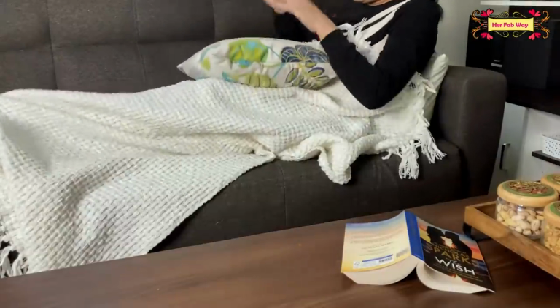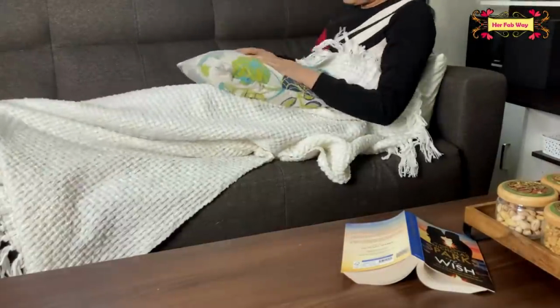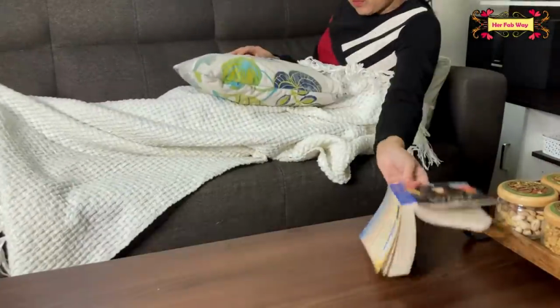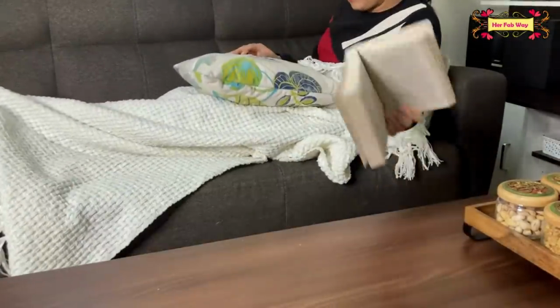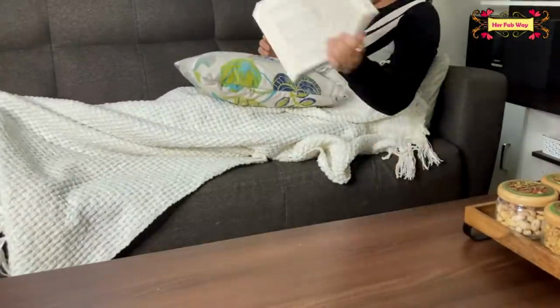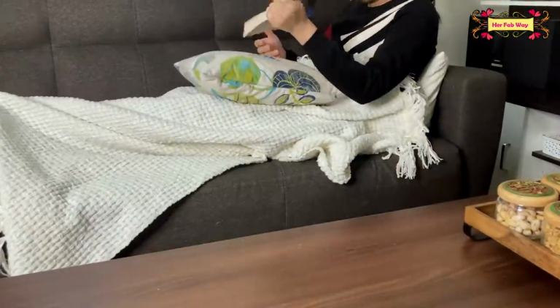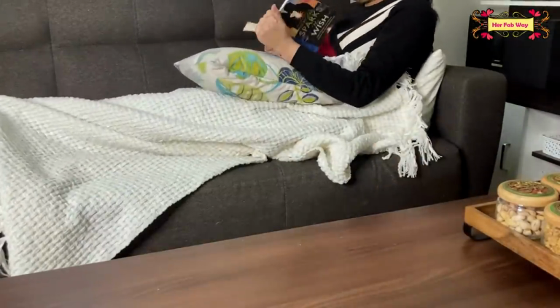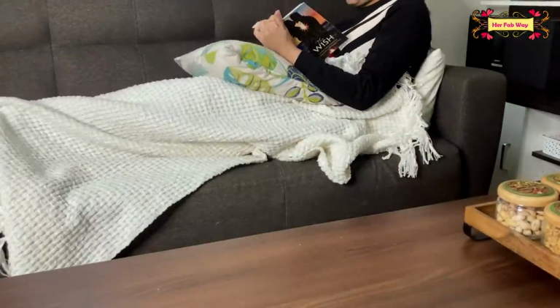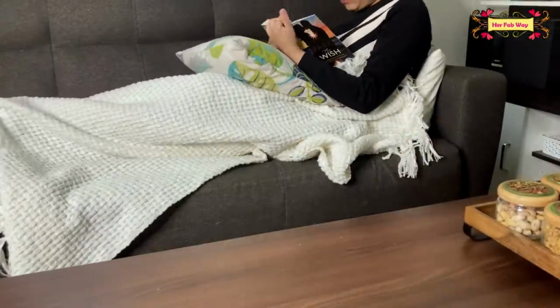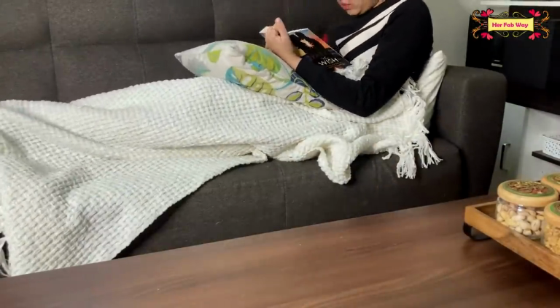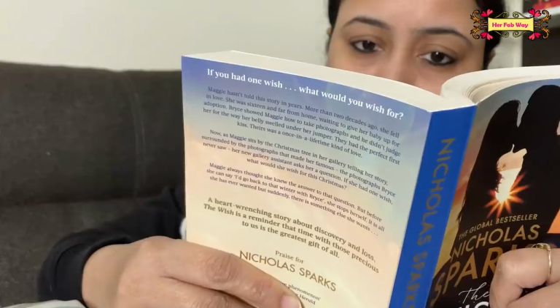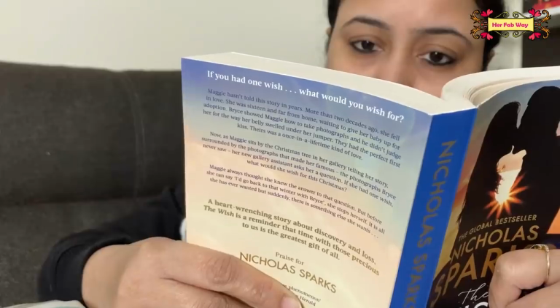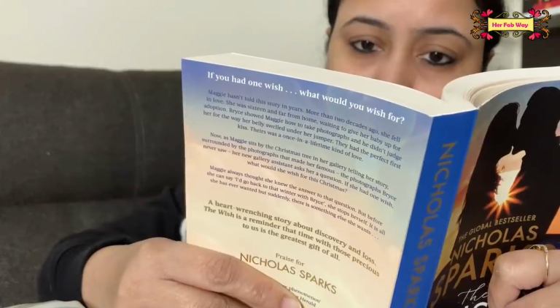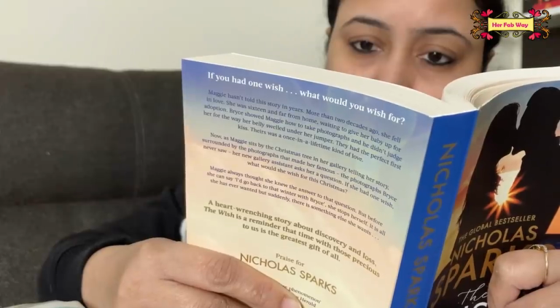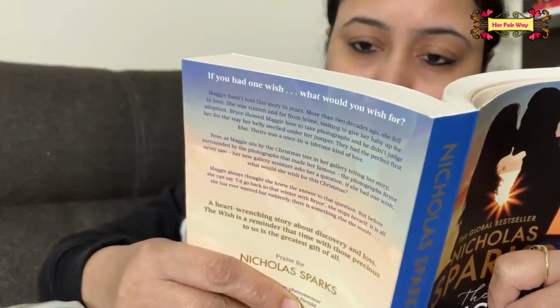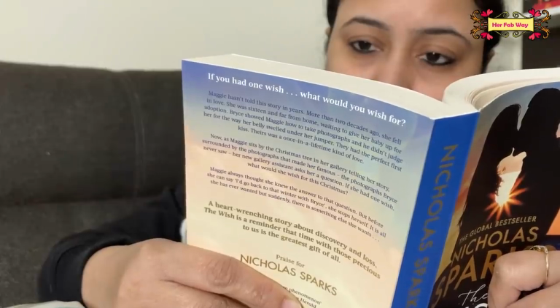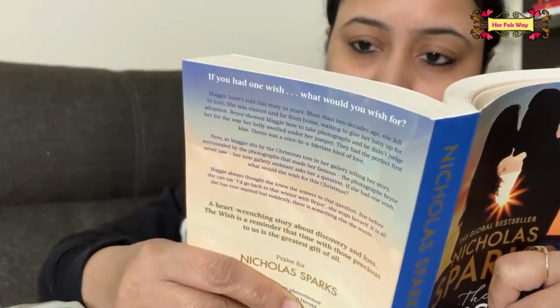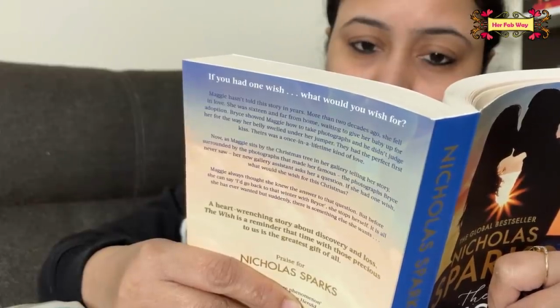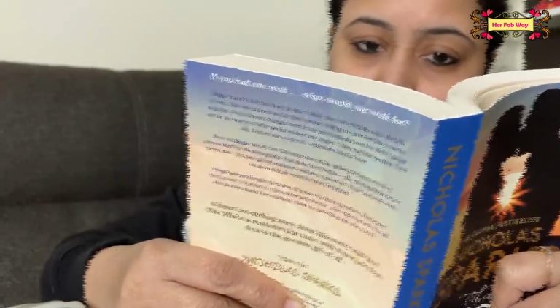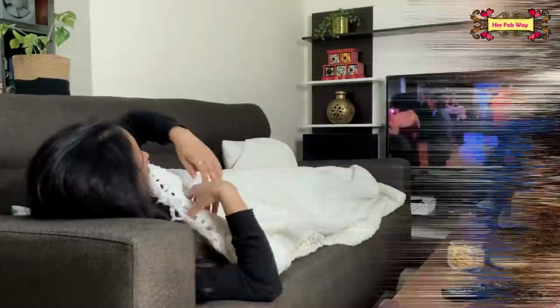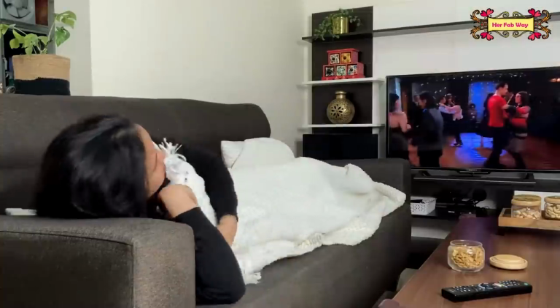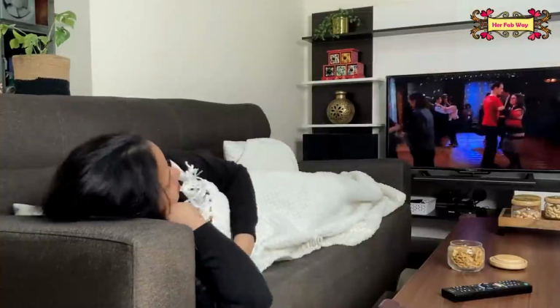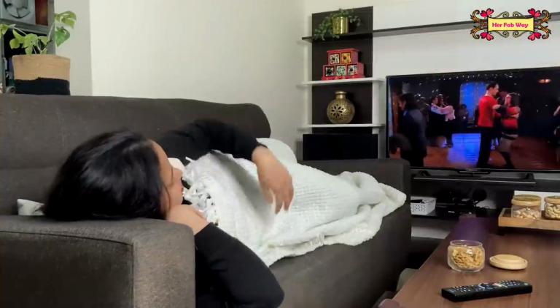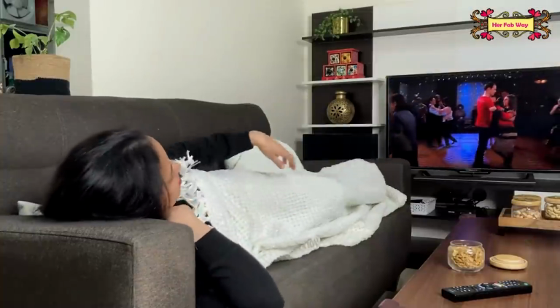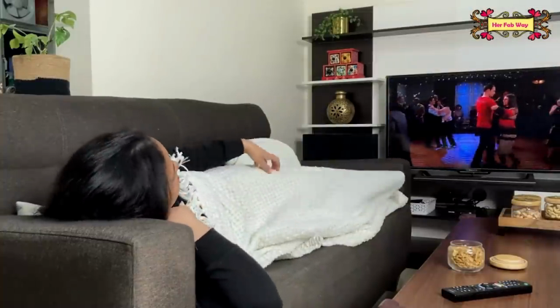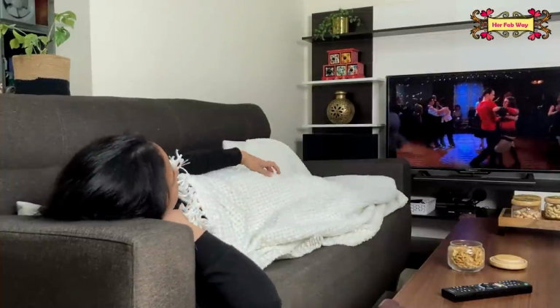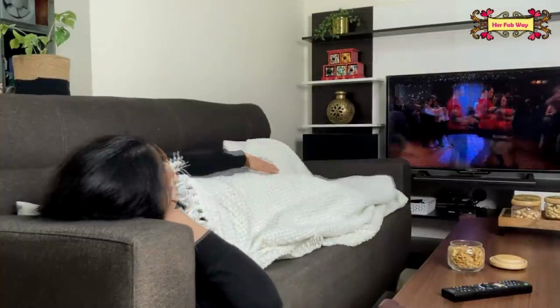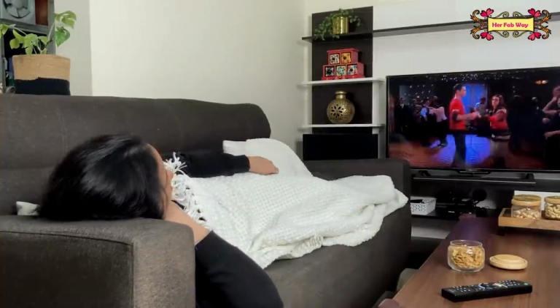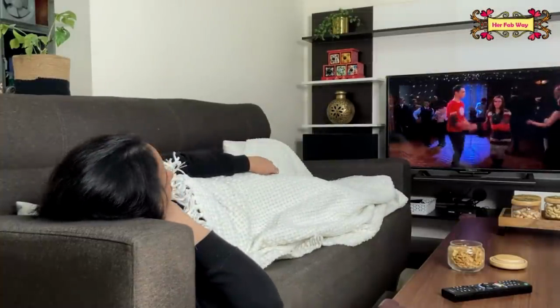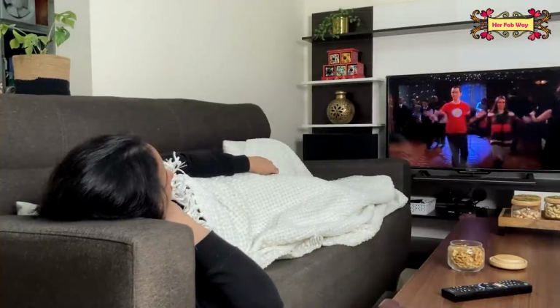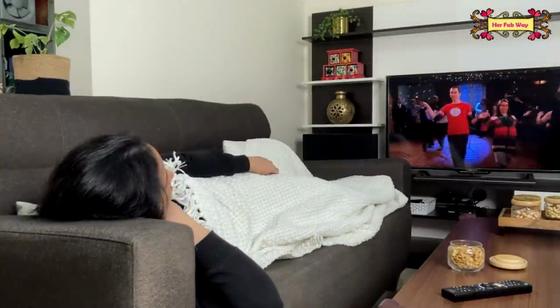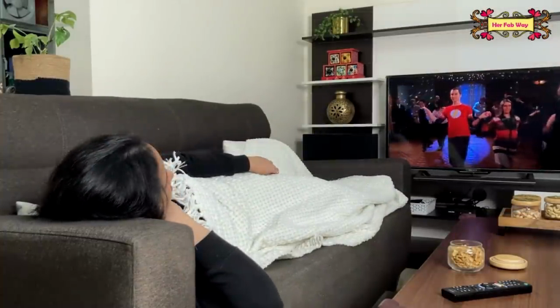Especially when you sit in the living room to relax, you always want a blanket handy so that you can comfortably rest.